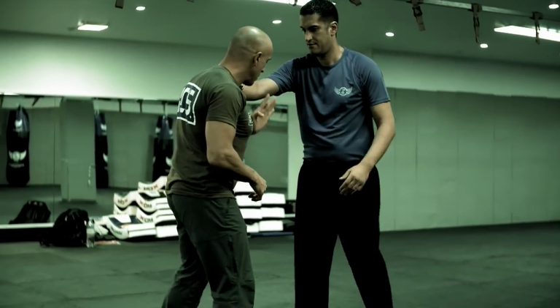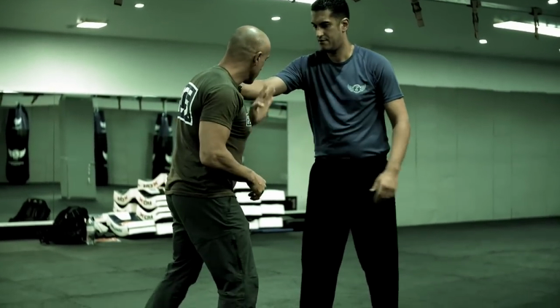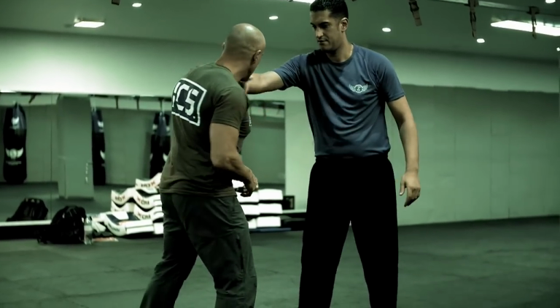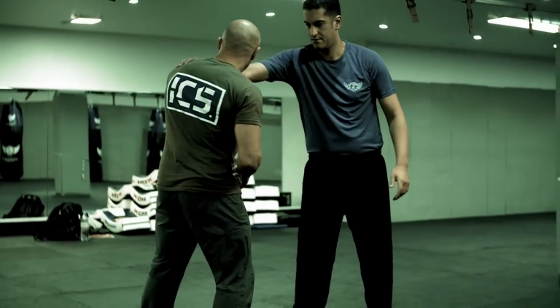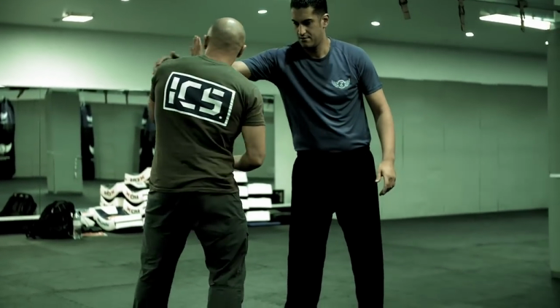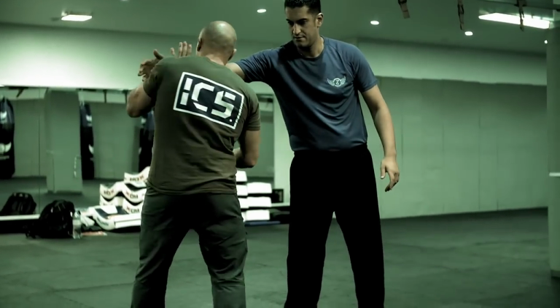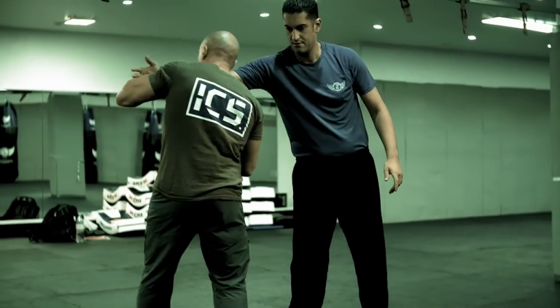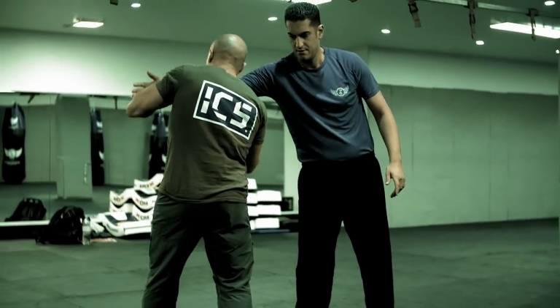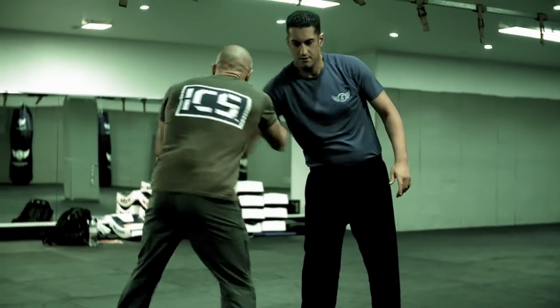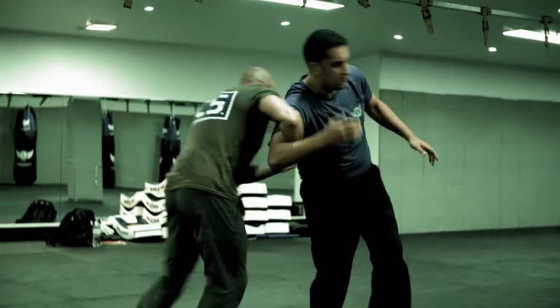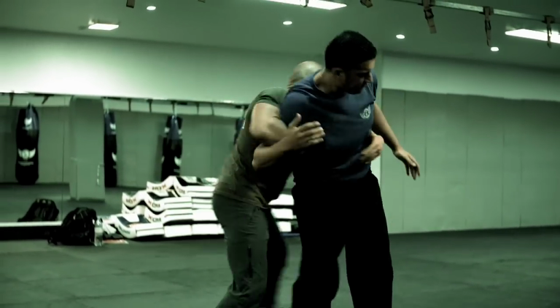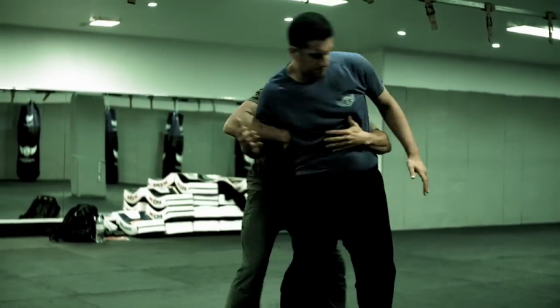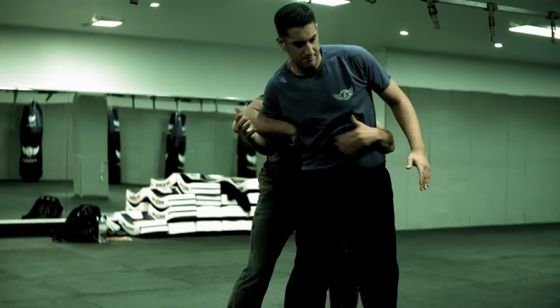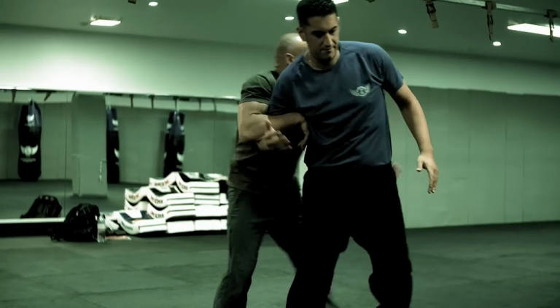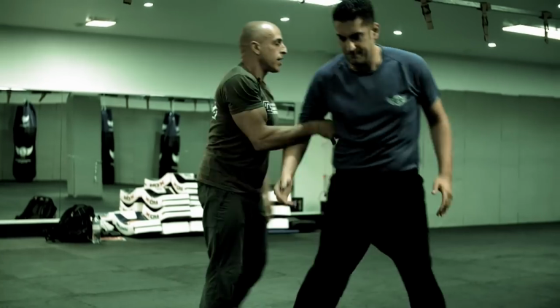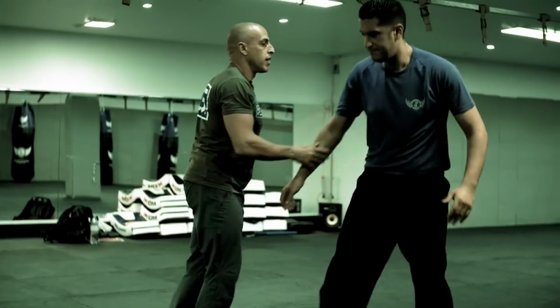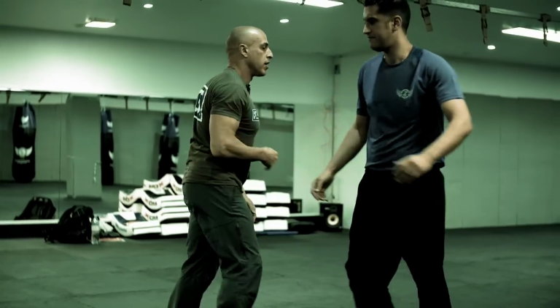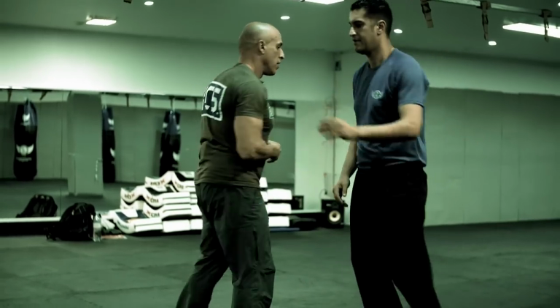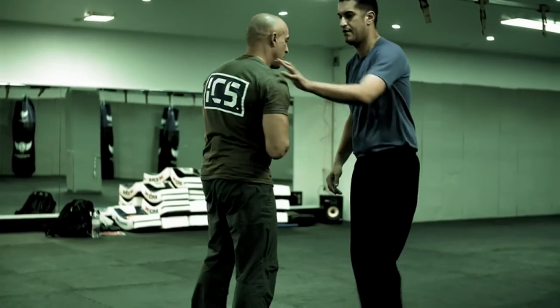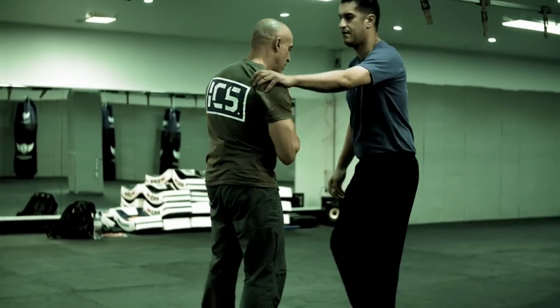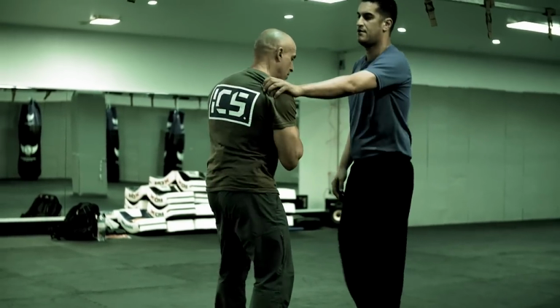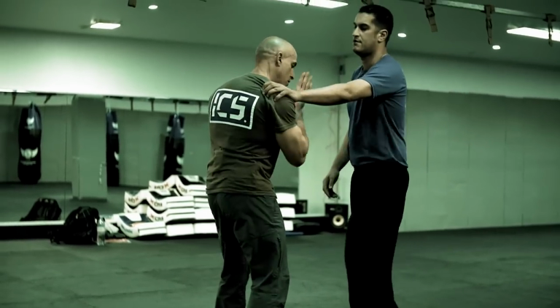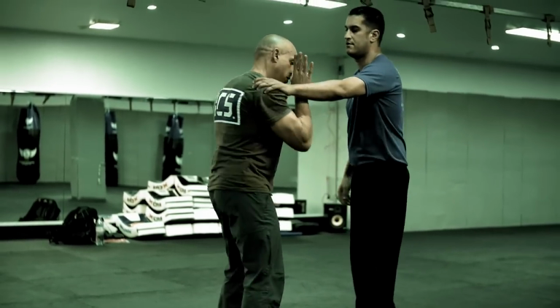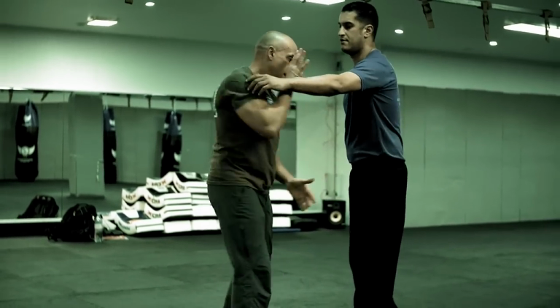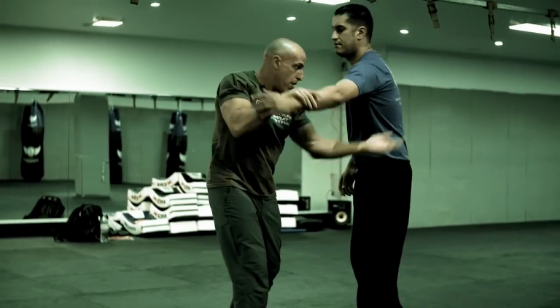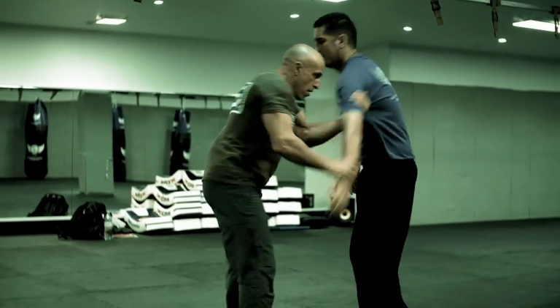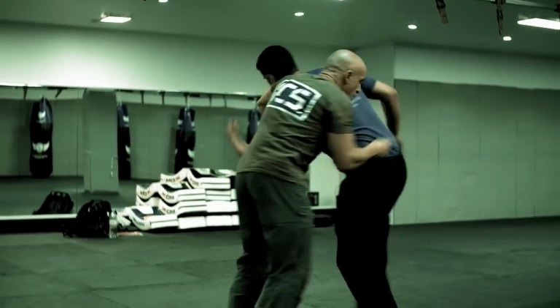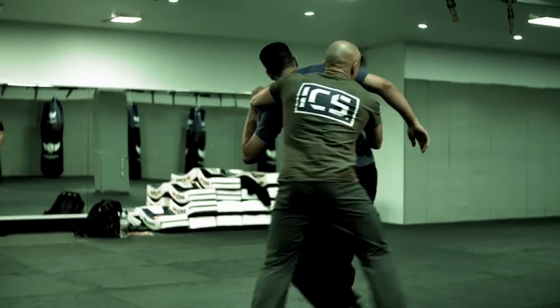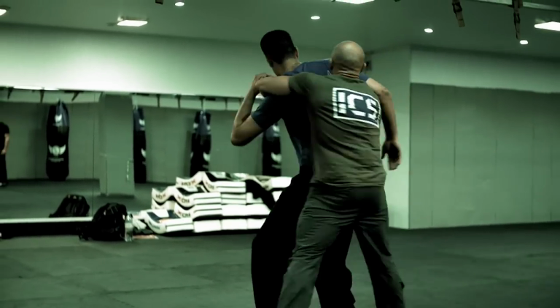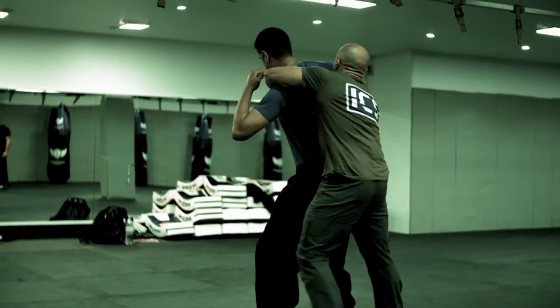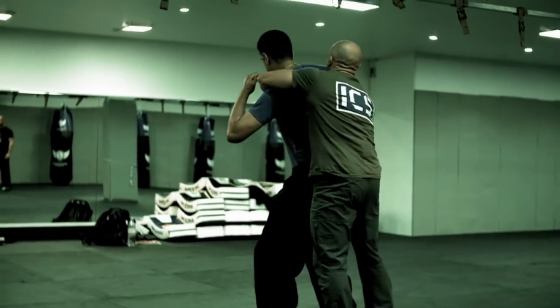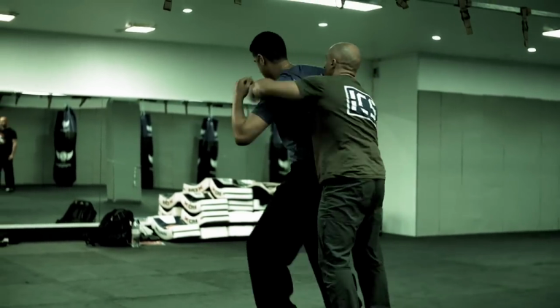Turn, grab, arm drag. Turn, grab, arm drag.